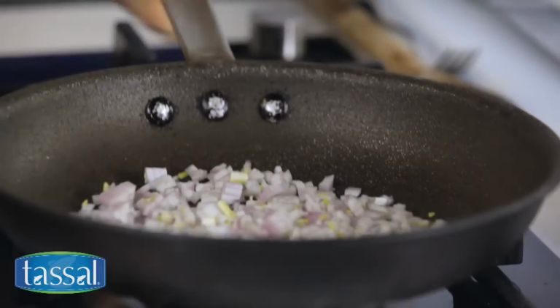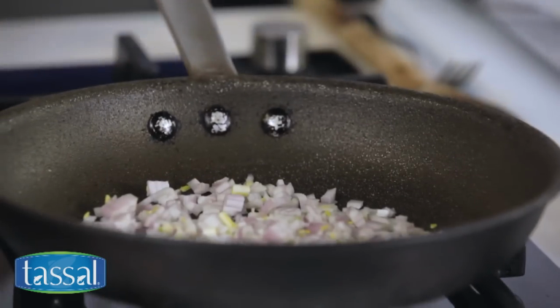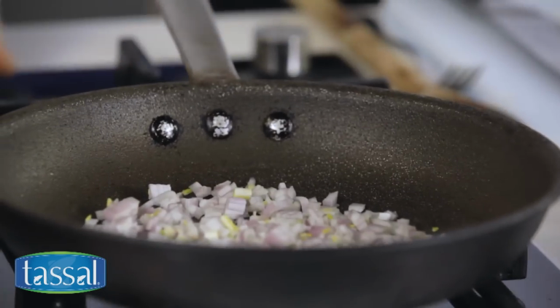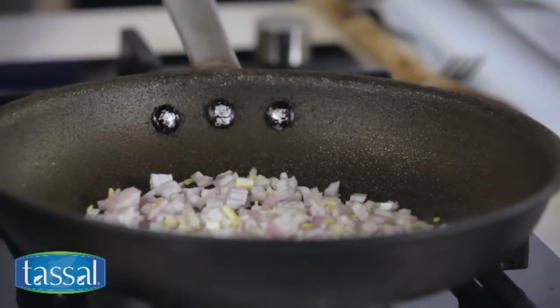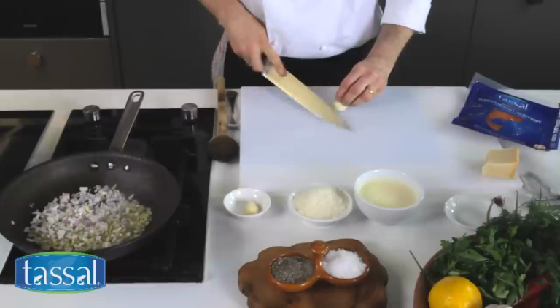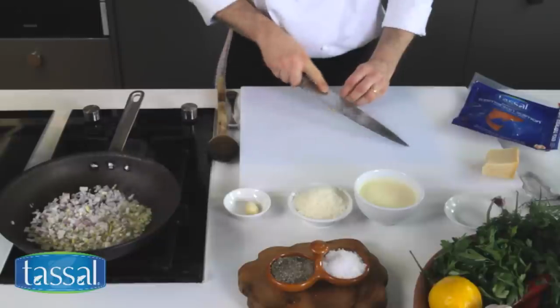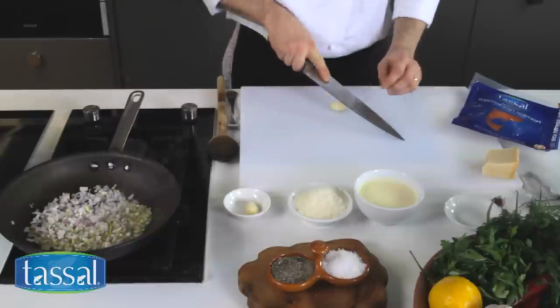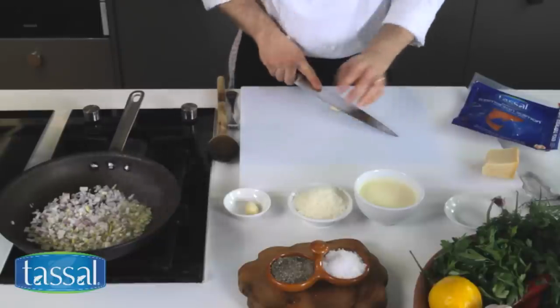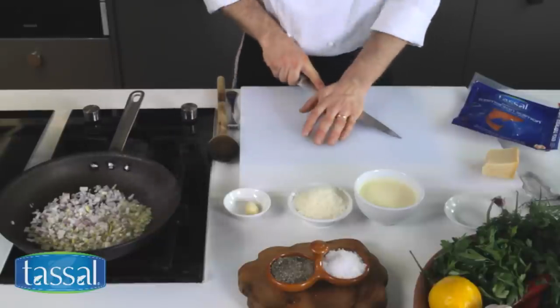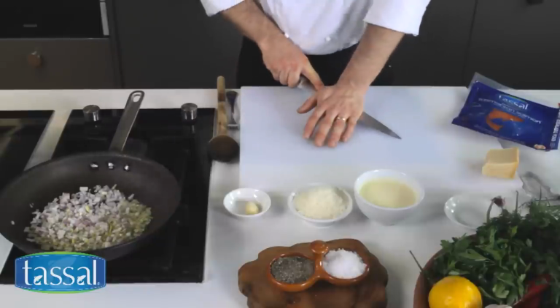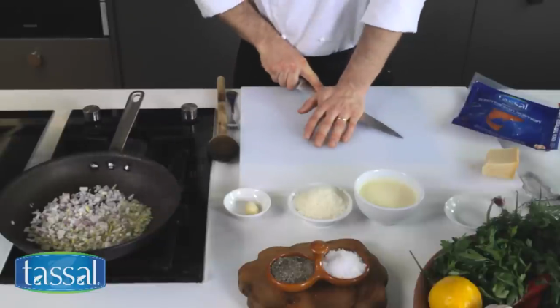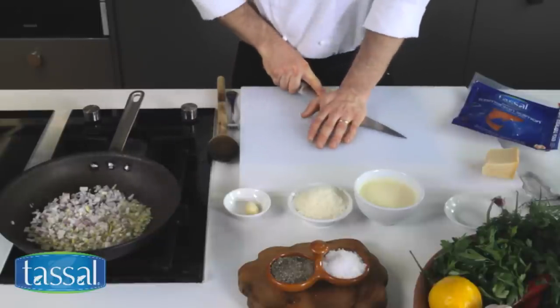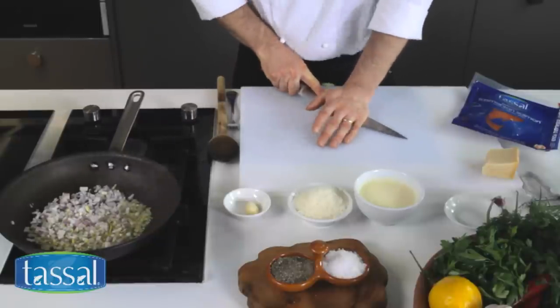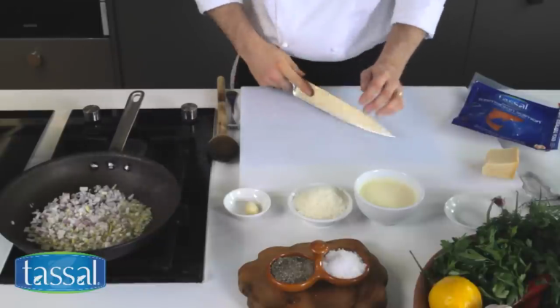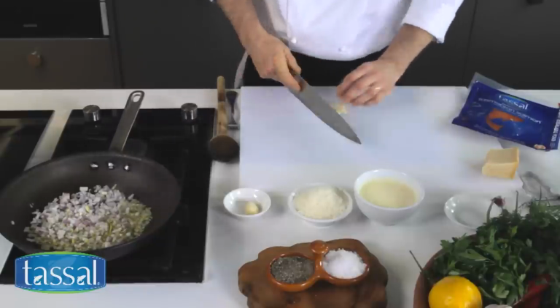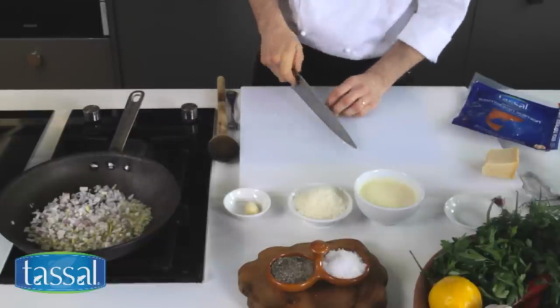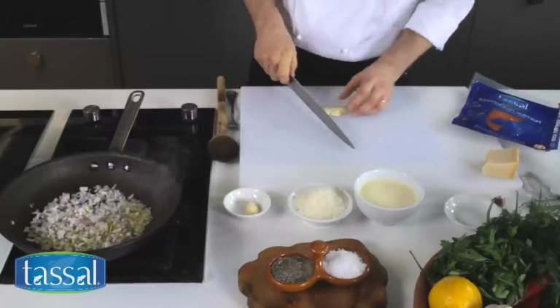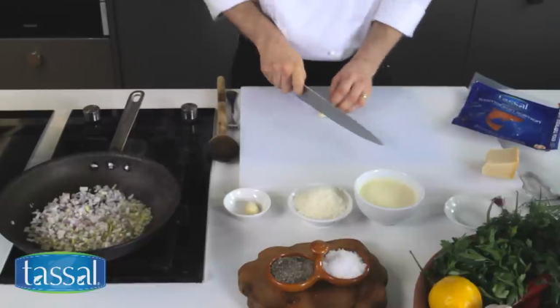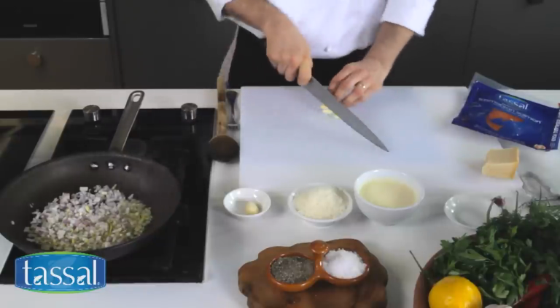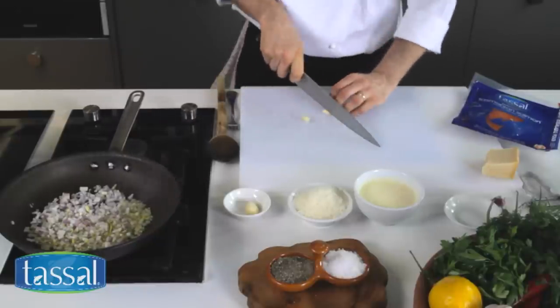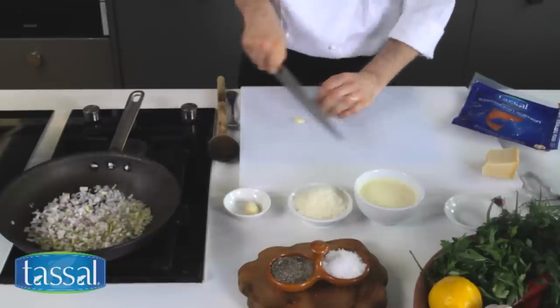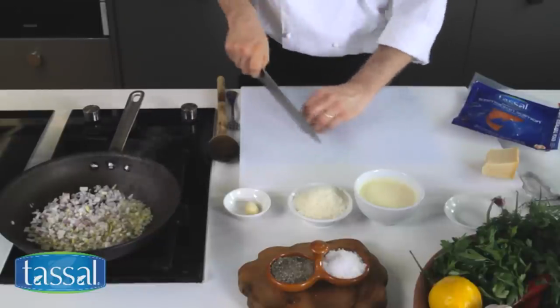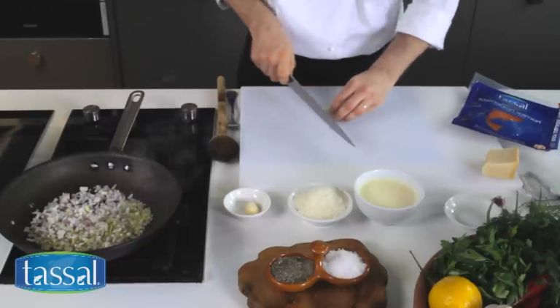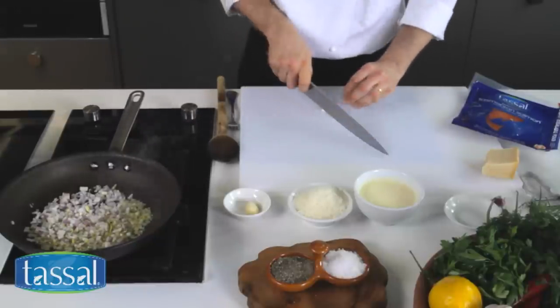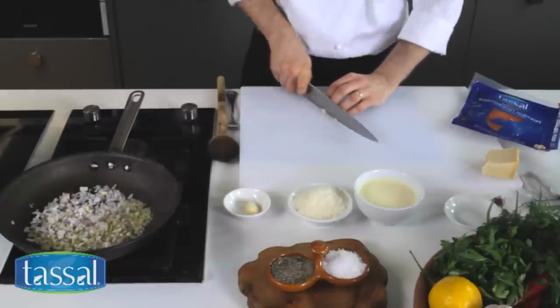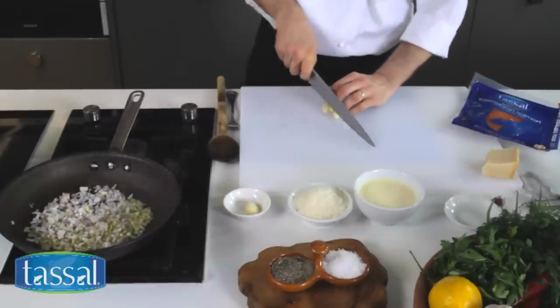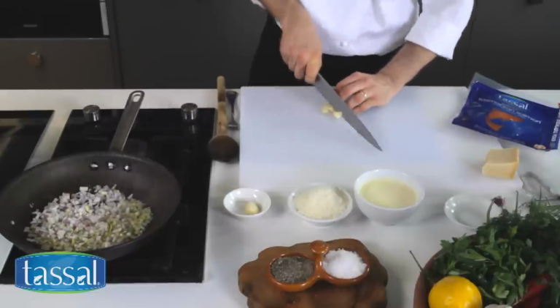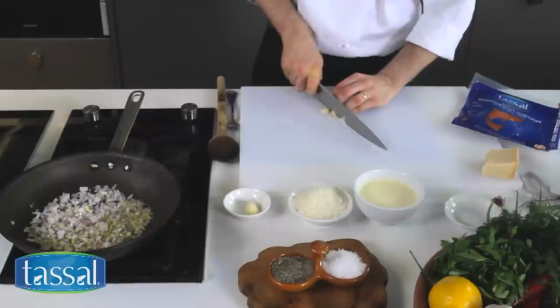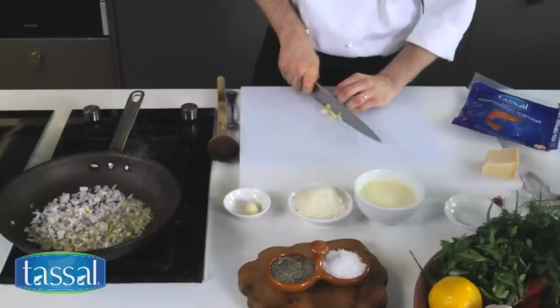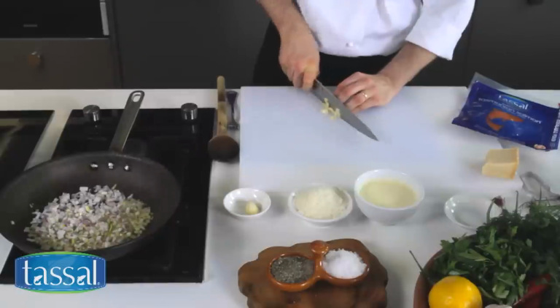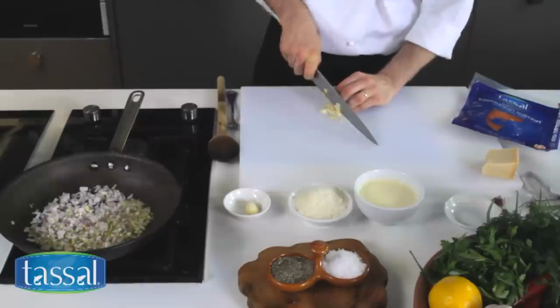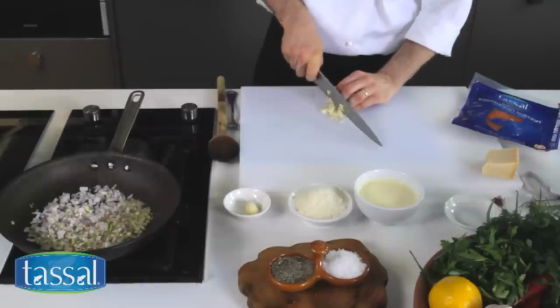Now I'm going to crush a little bit of garlic just with the back of a knife — just press it down. About two cloves is good for this recipe.